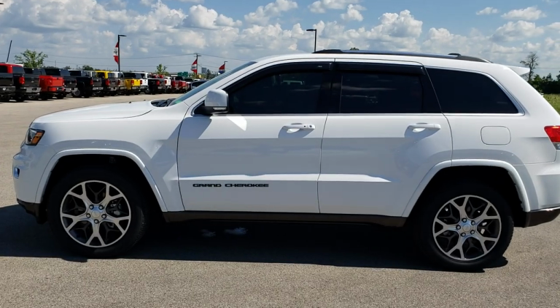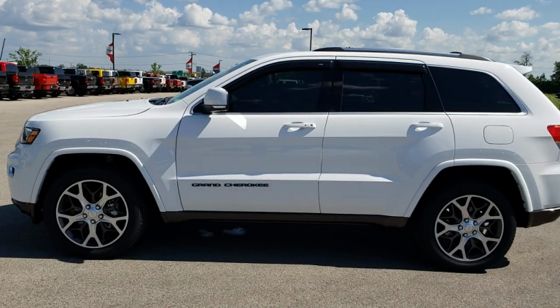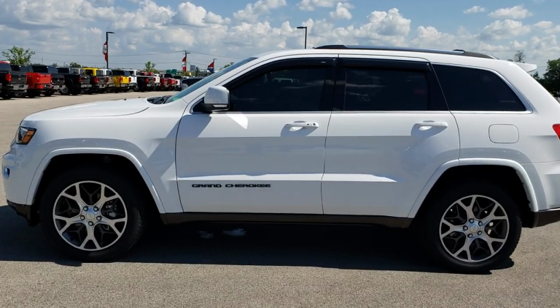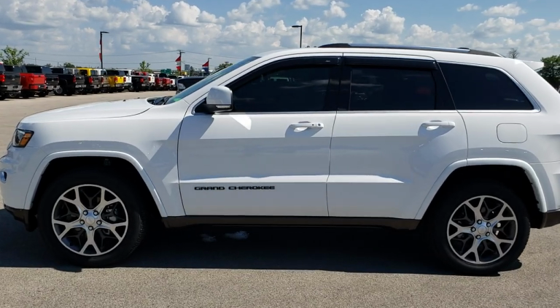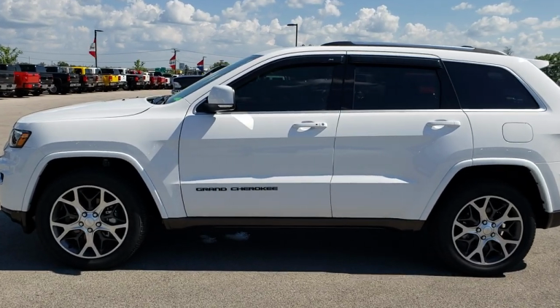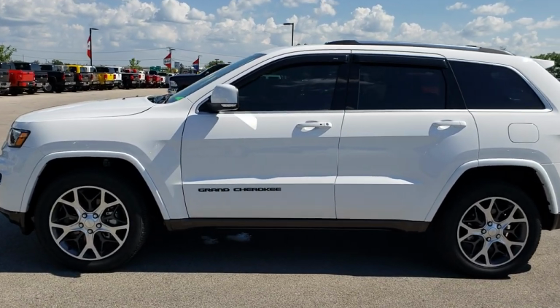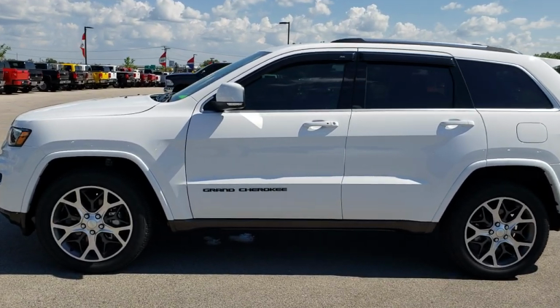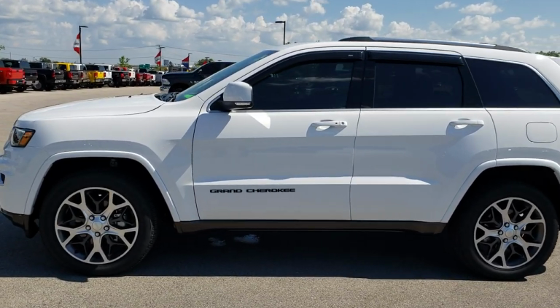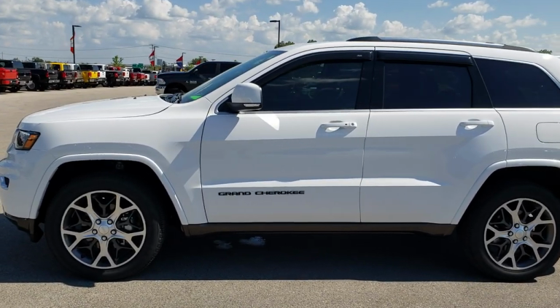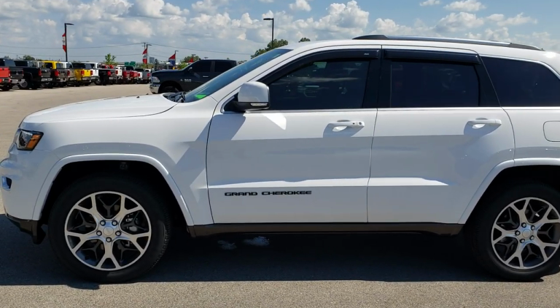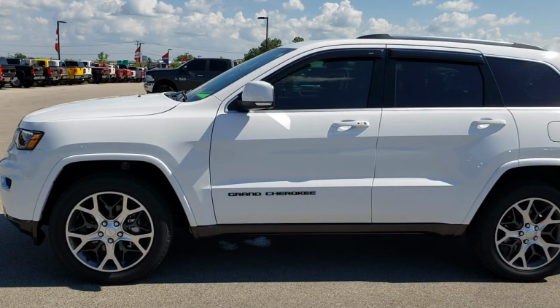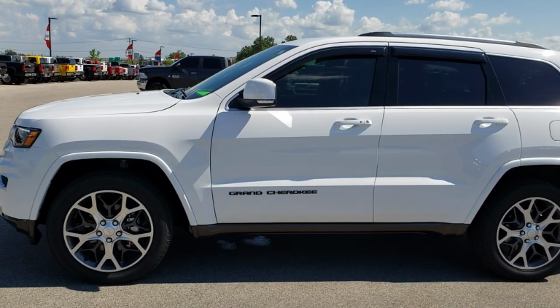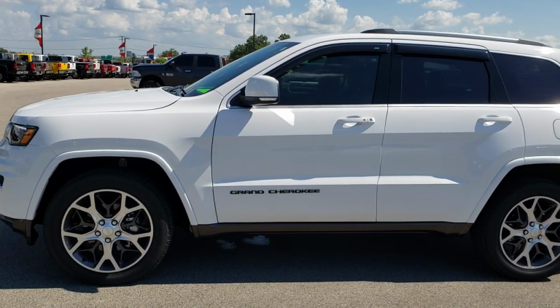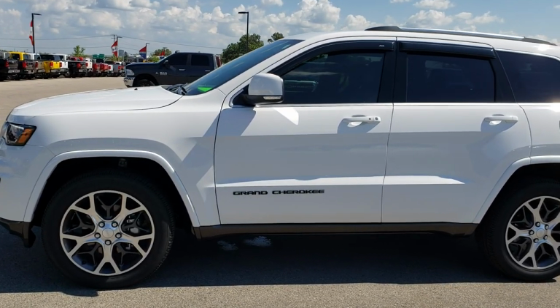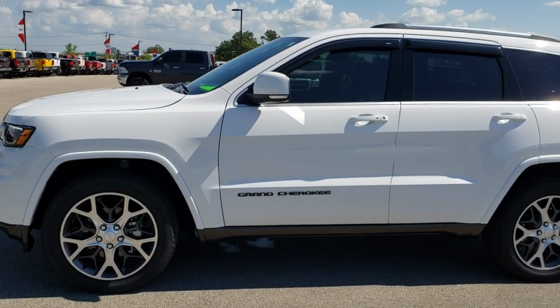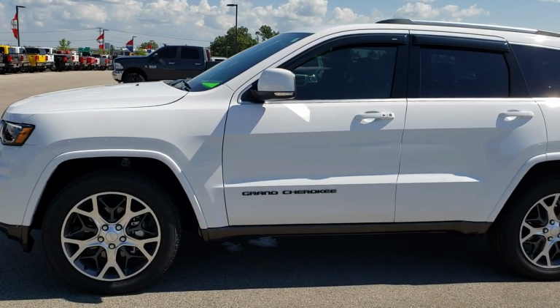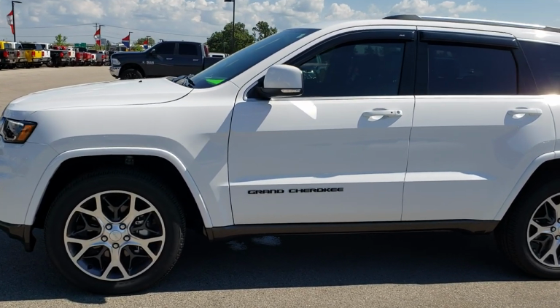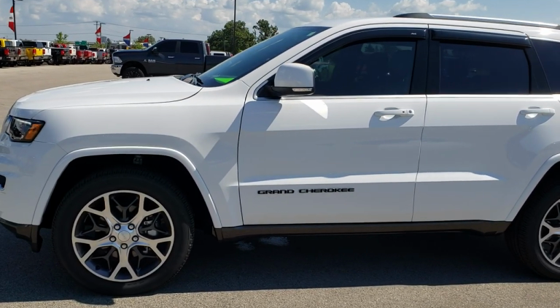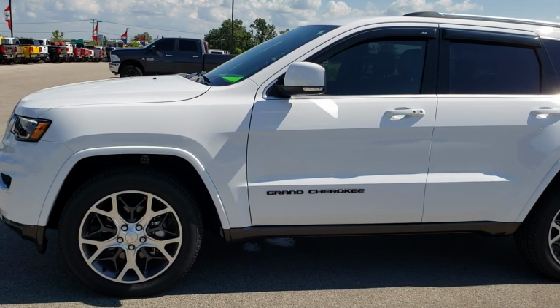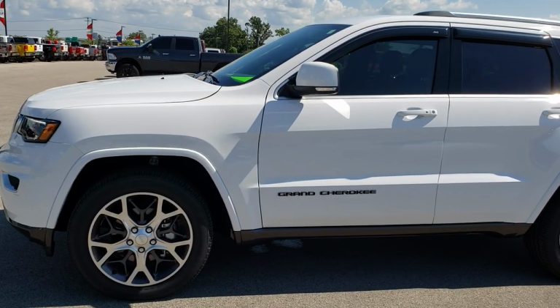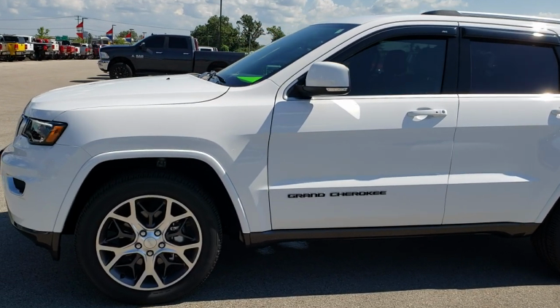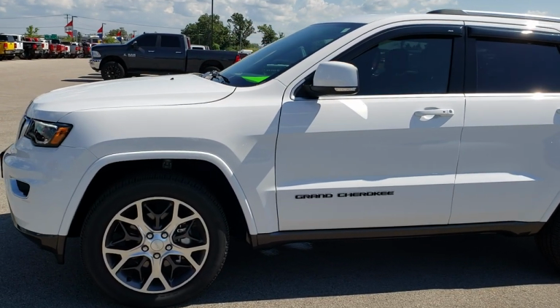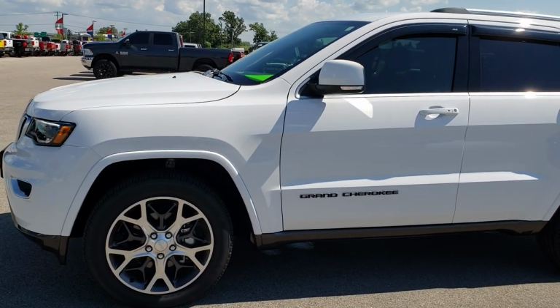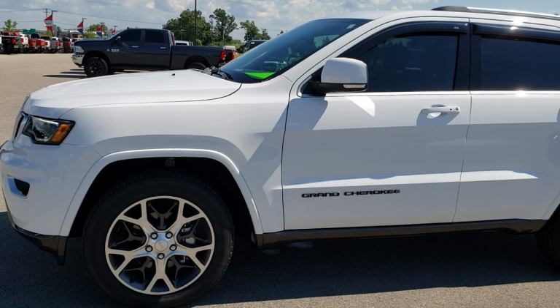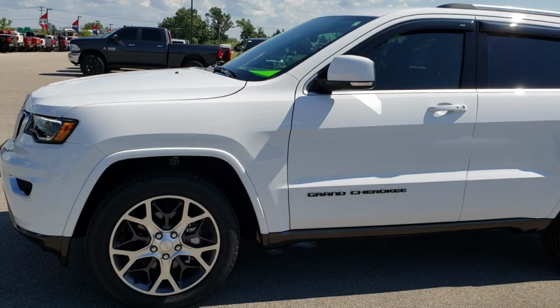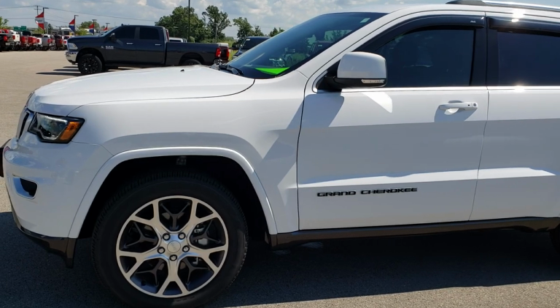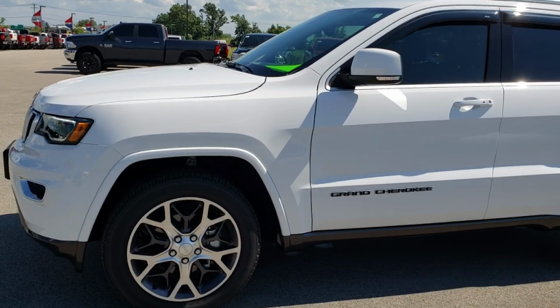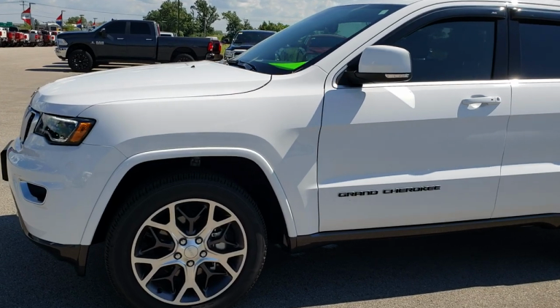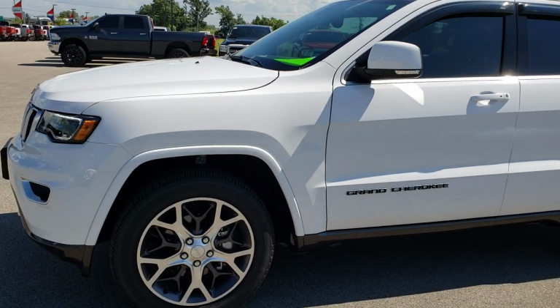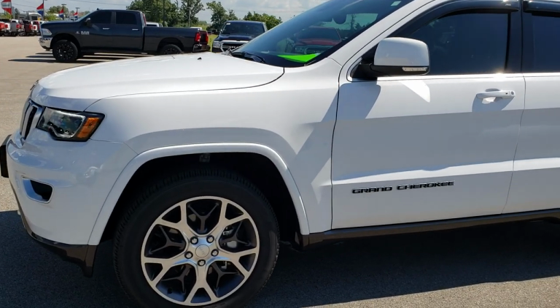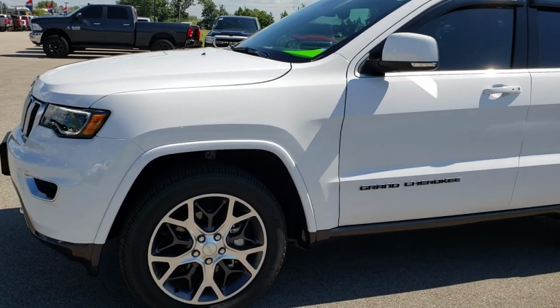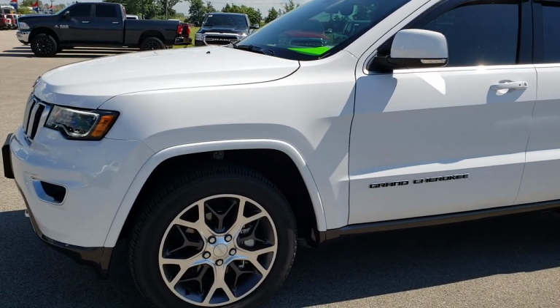This is stock number HA-235A. We are here at Summit Automotive in Fond du Lac, Wisconsin.